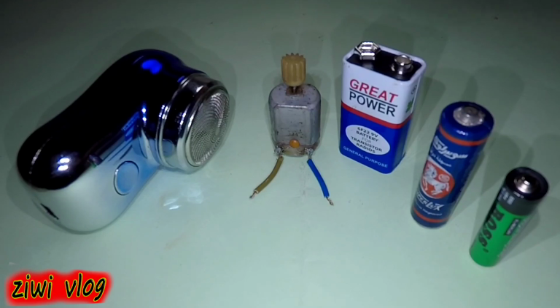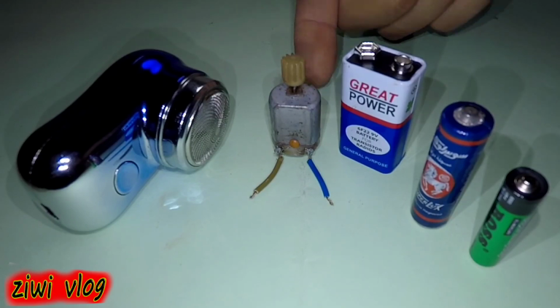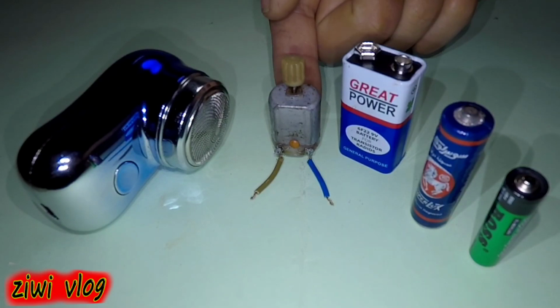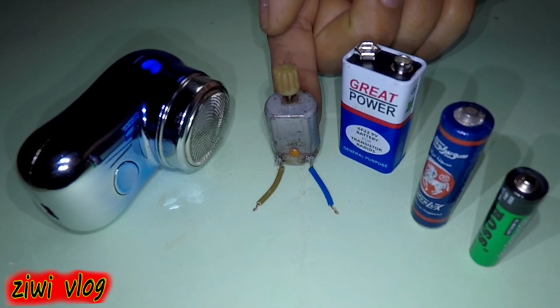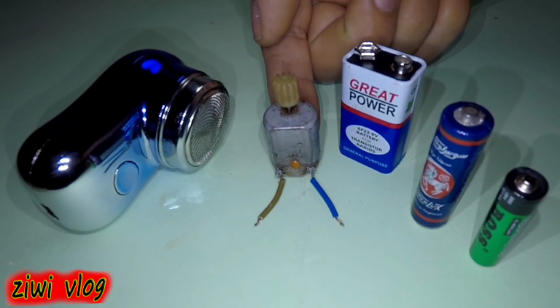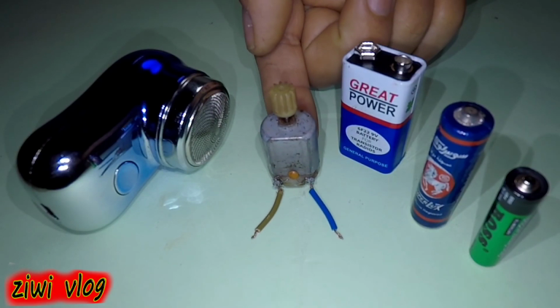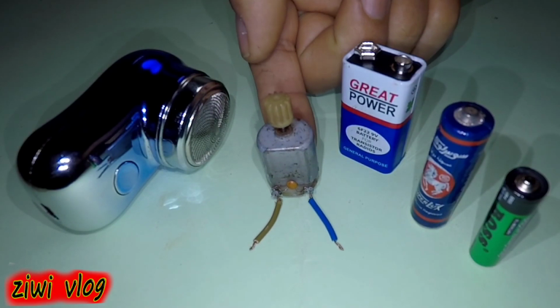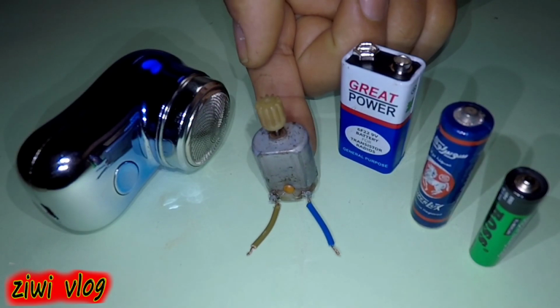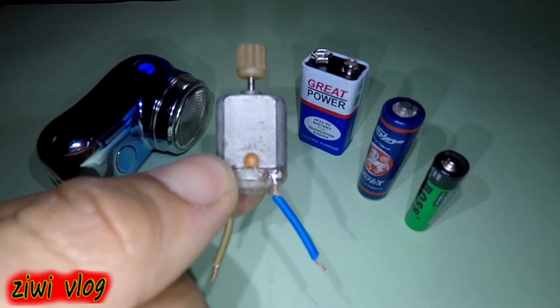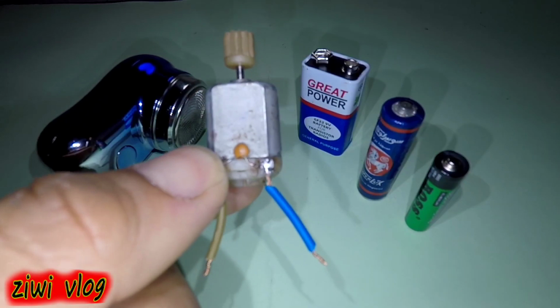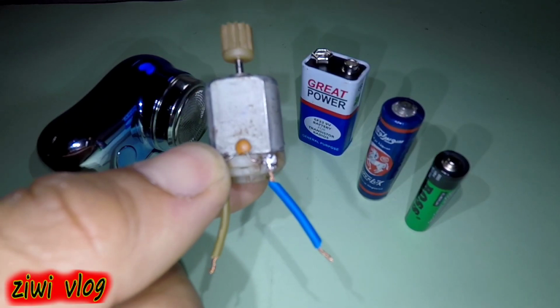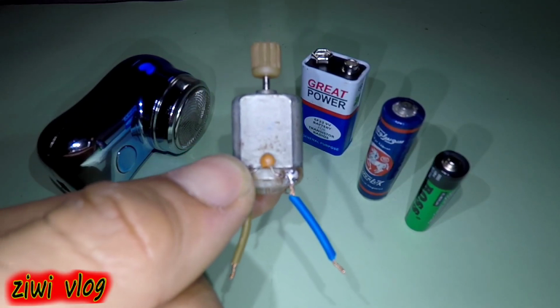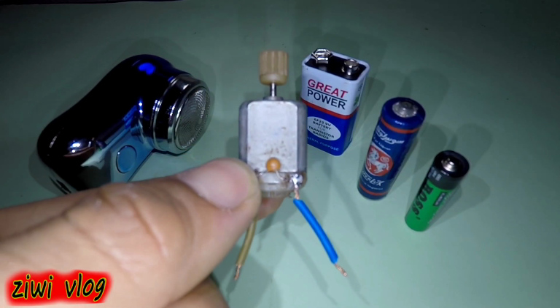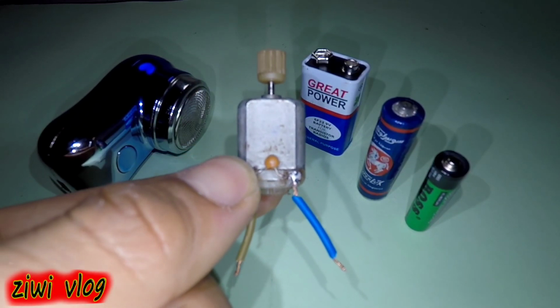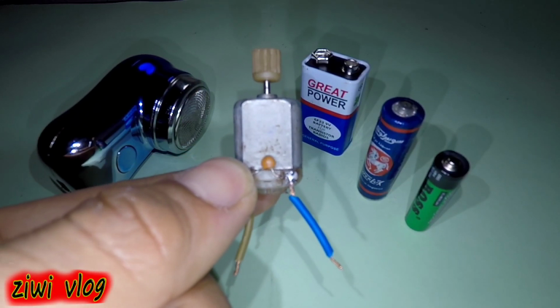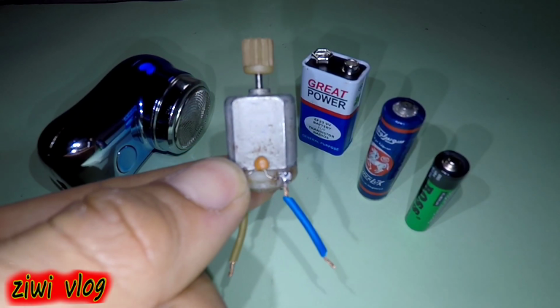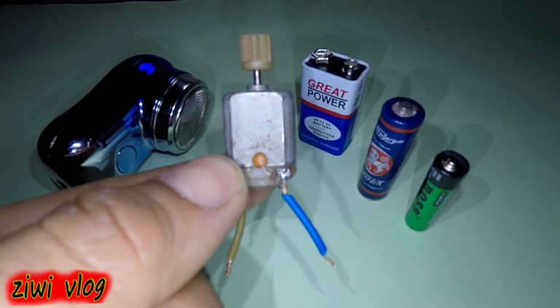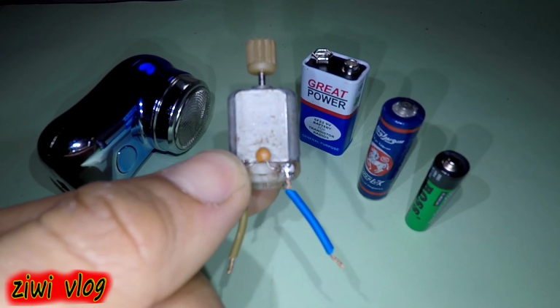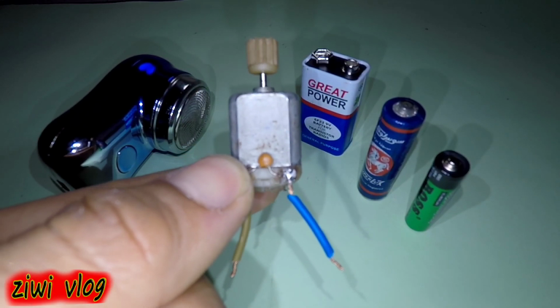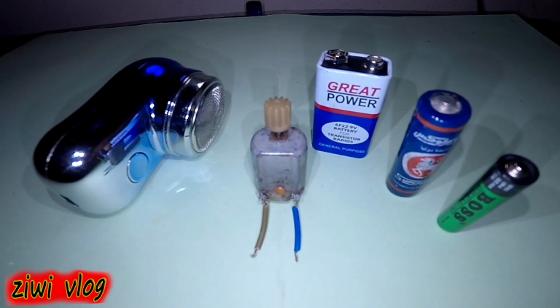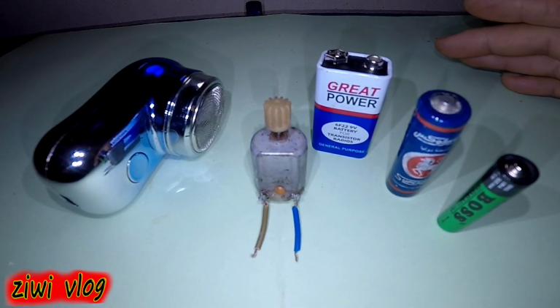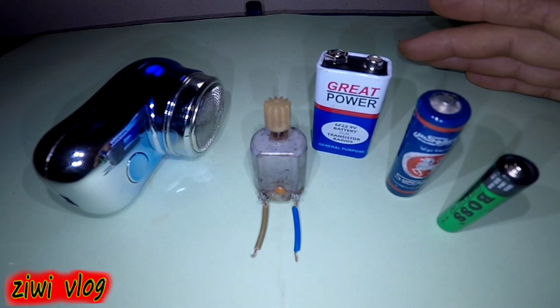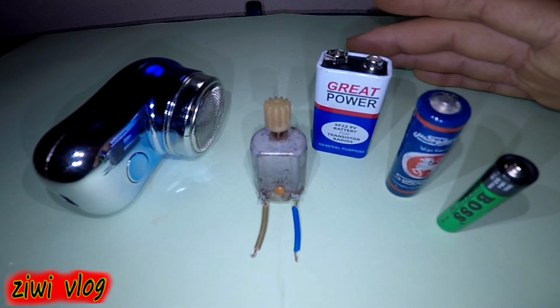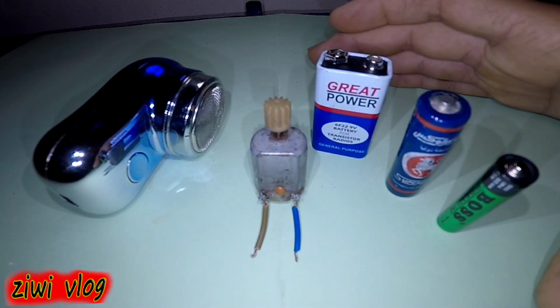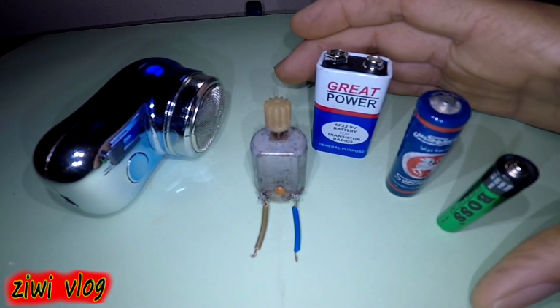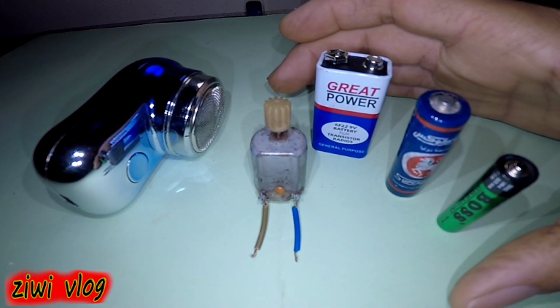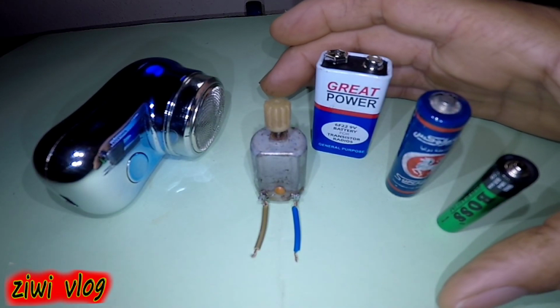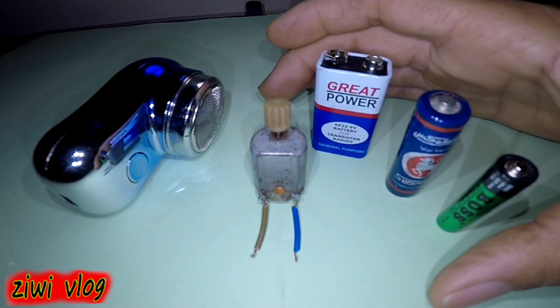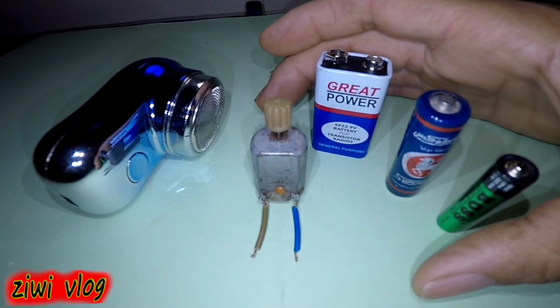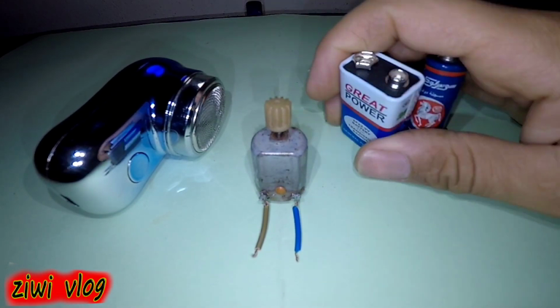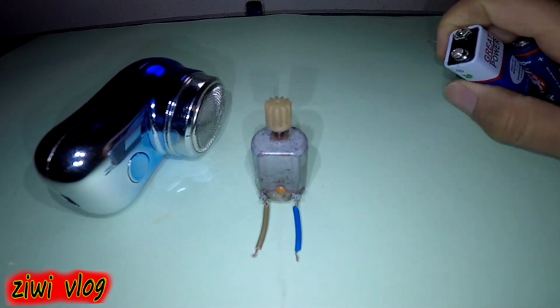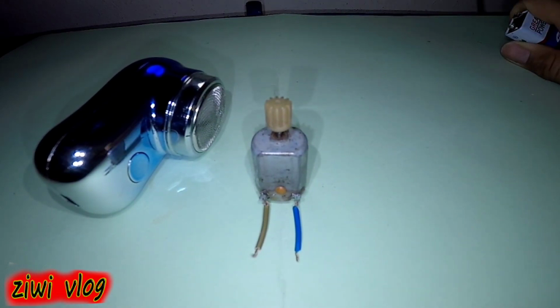How do you make this small motor or DC motor run in the house for free and without the need for these expensive batteries?